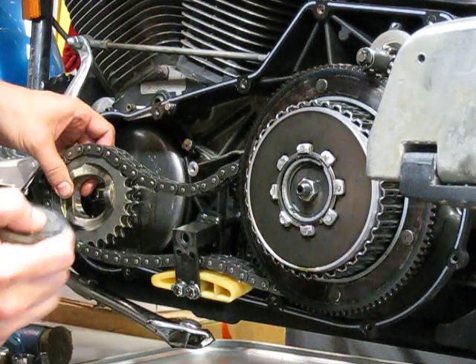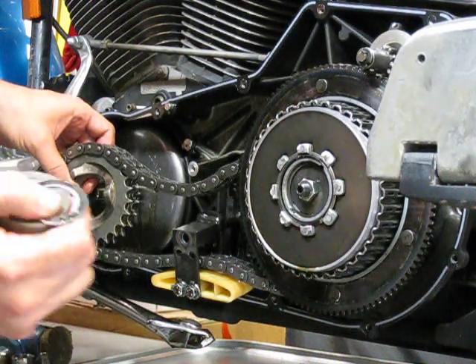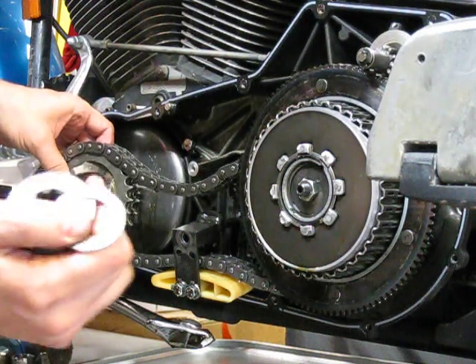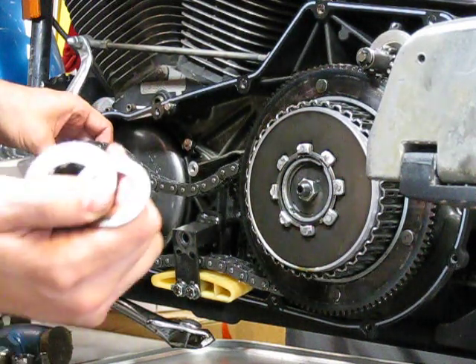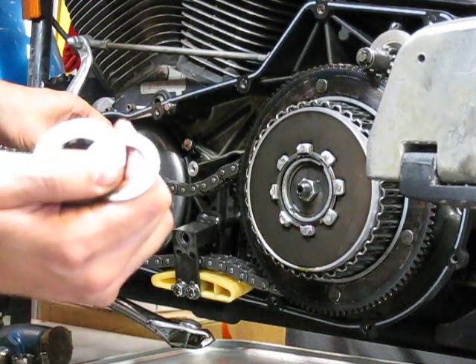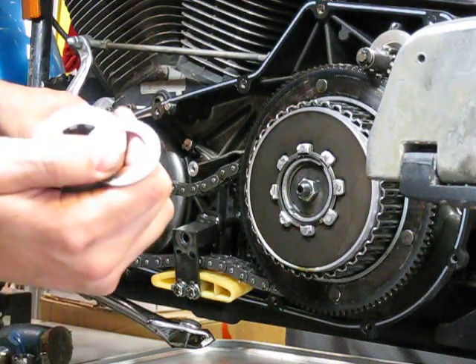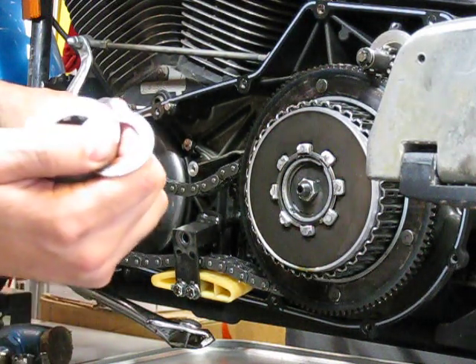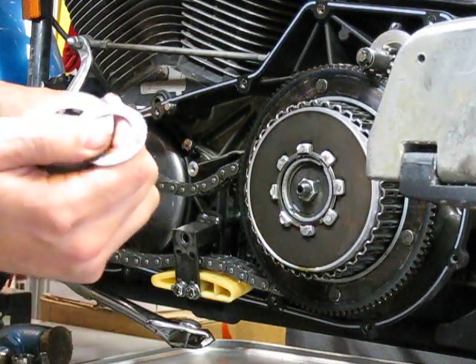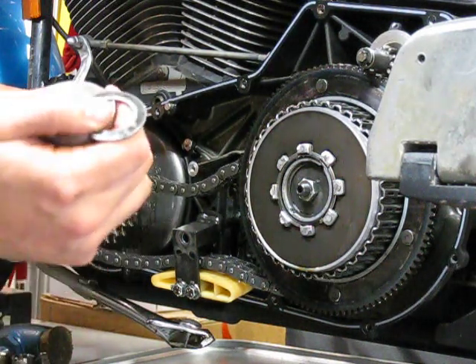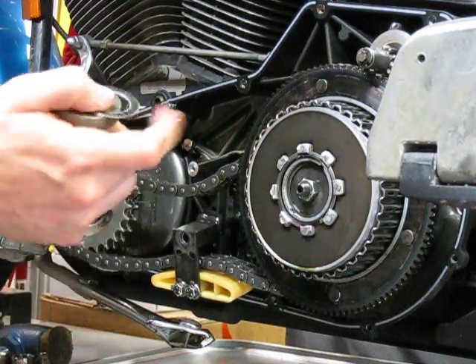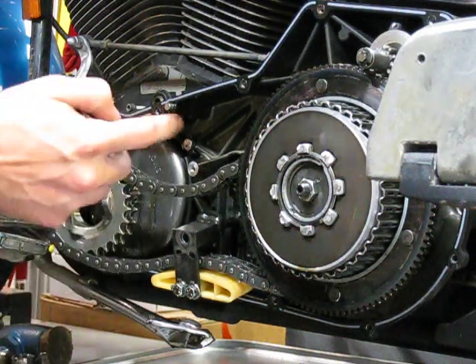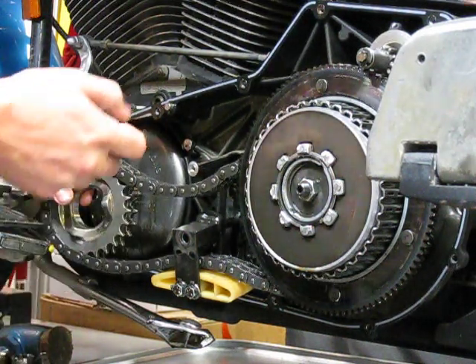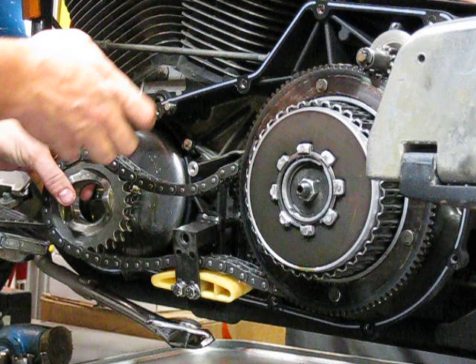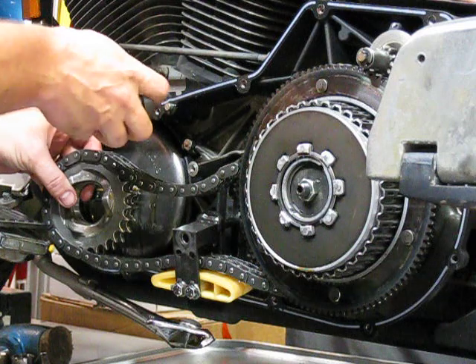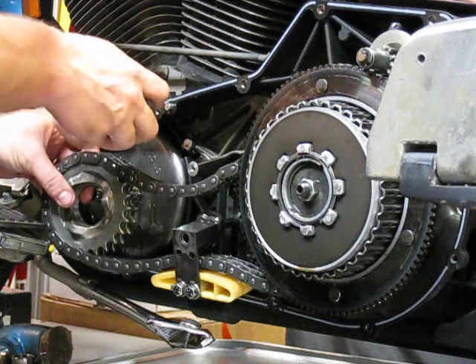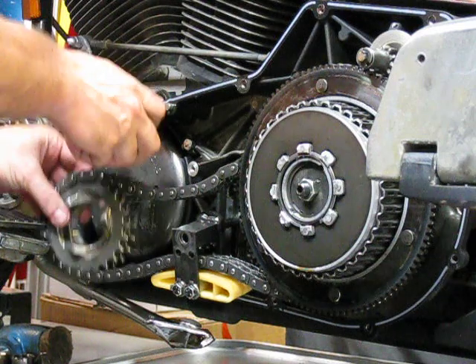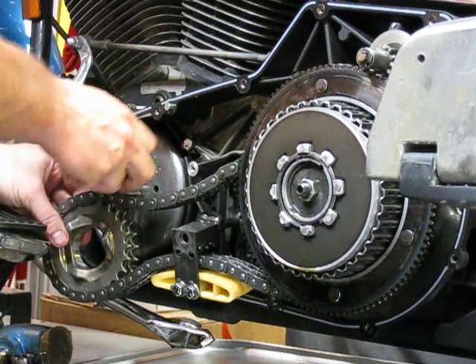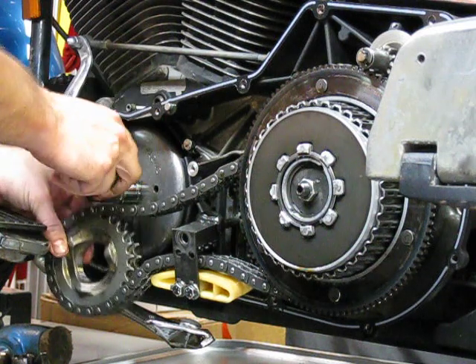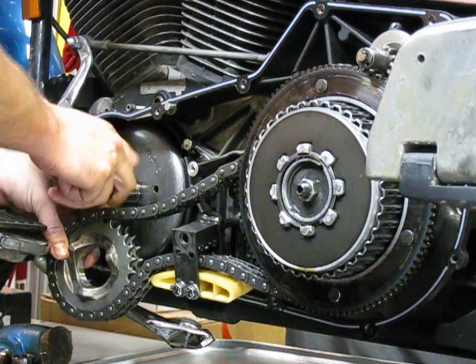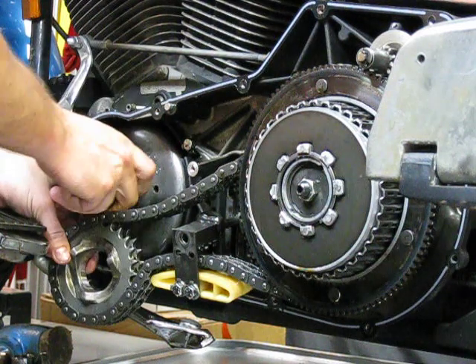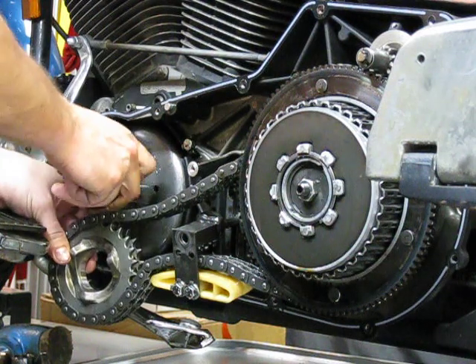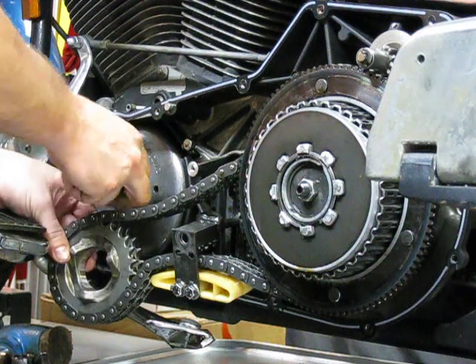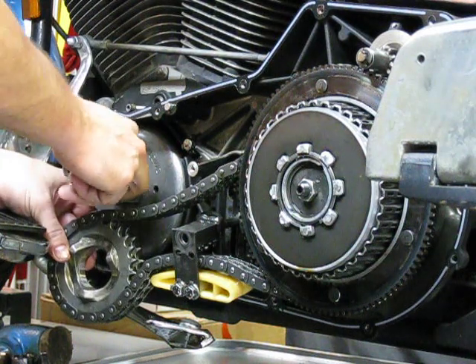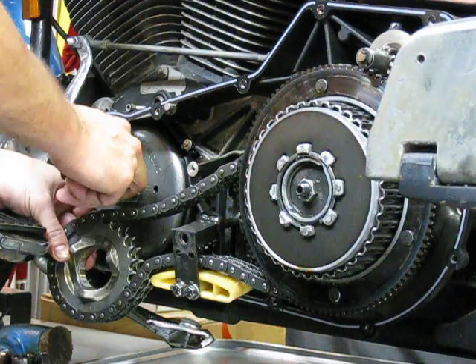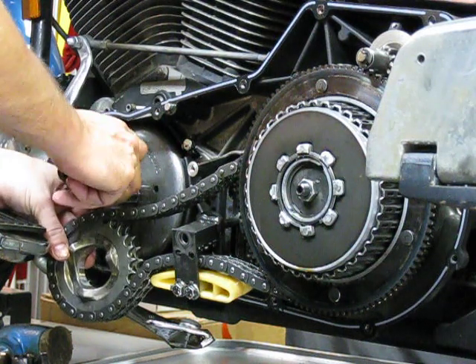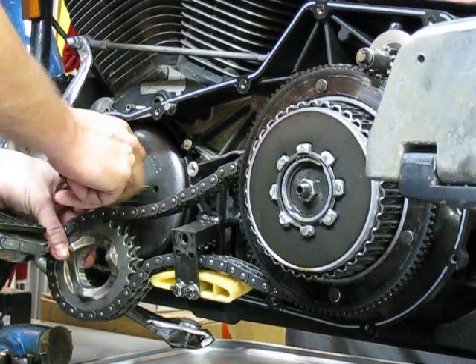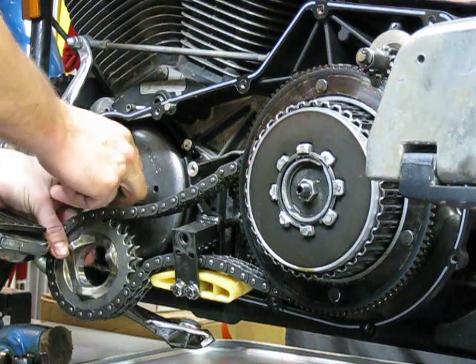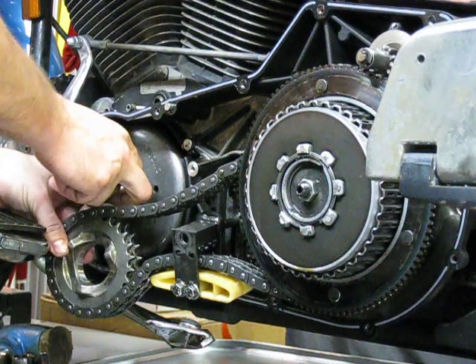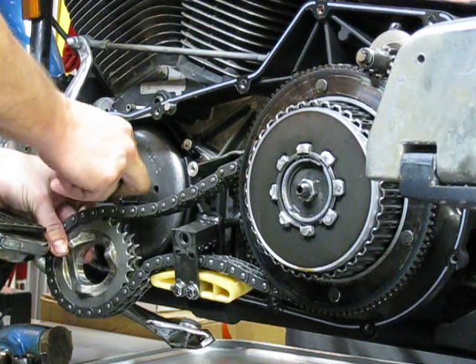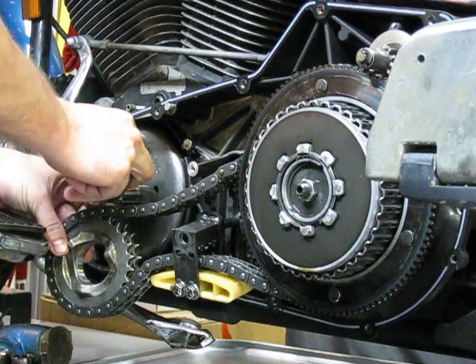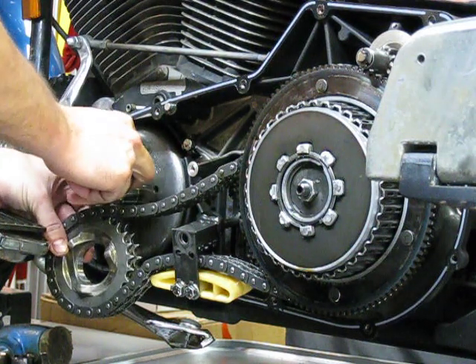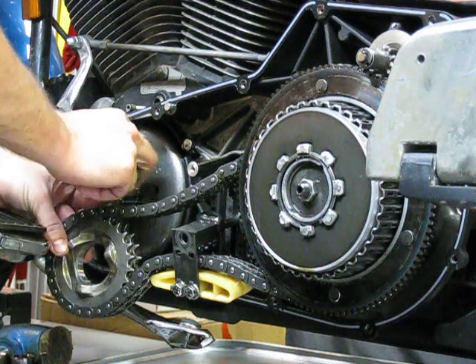There's a shim on there — be careful not to lose your shim. Go ahead and throw that on there now.